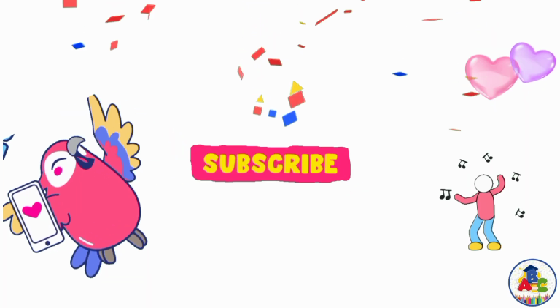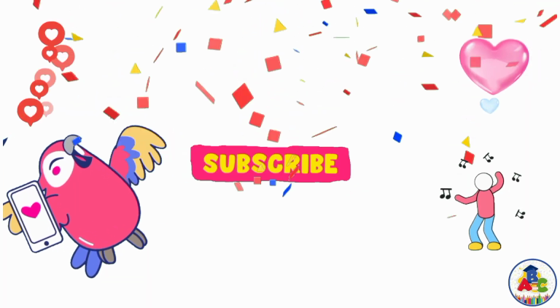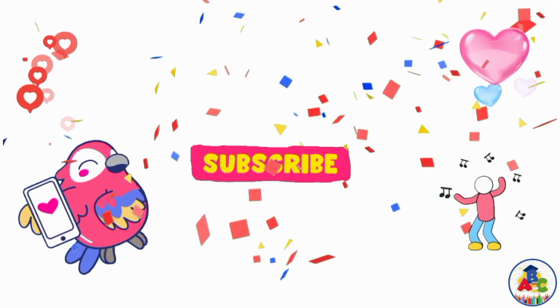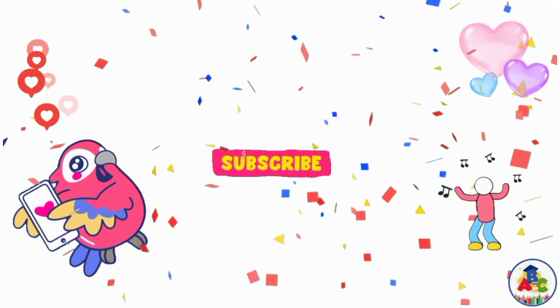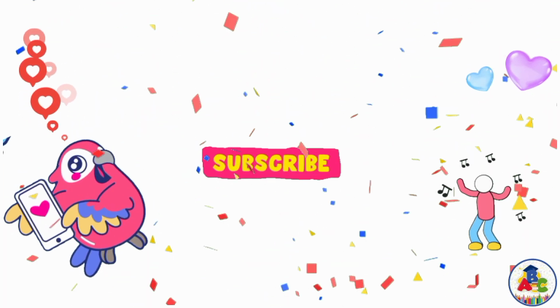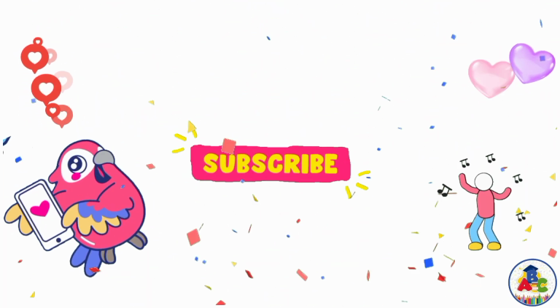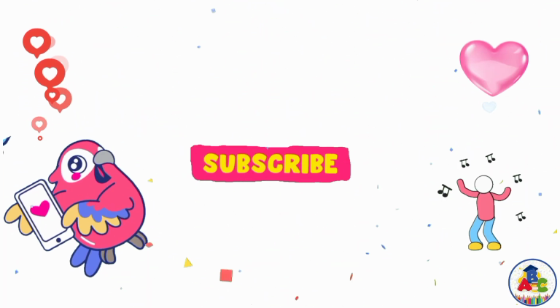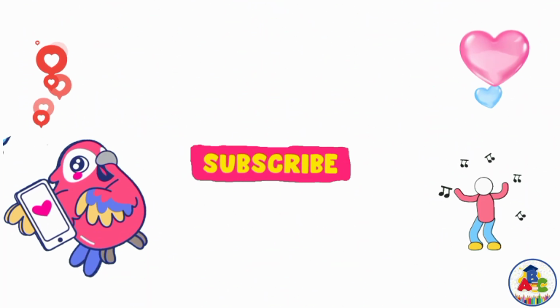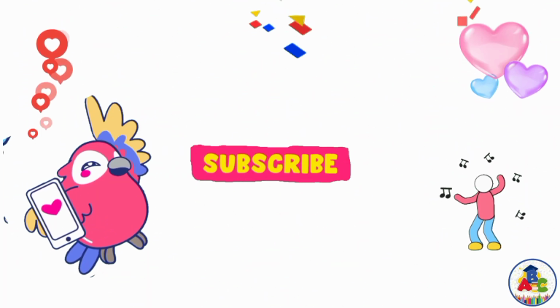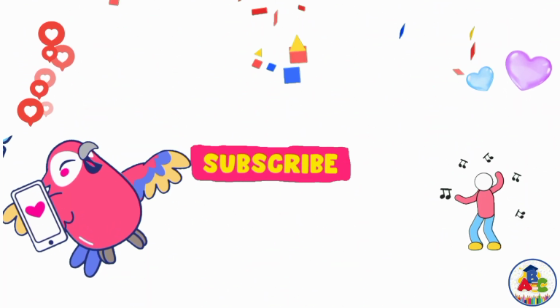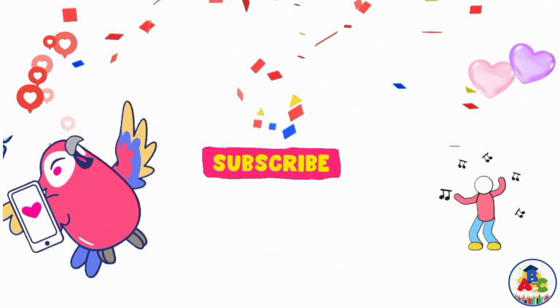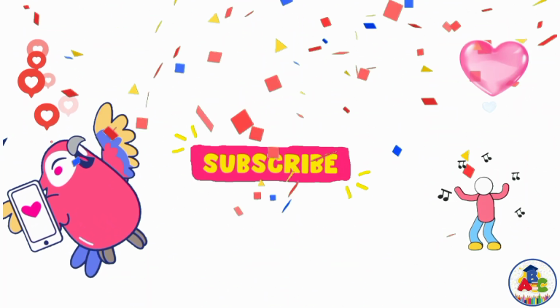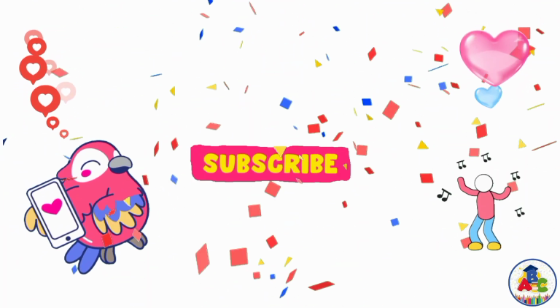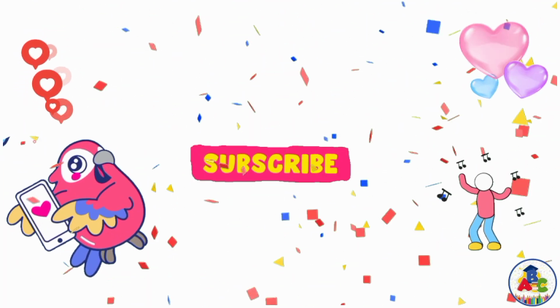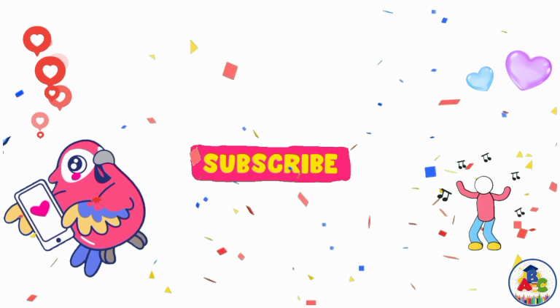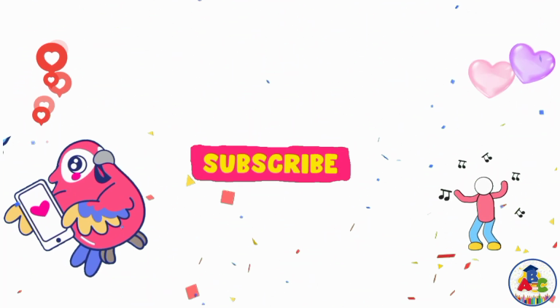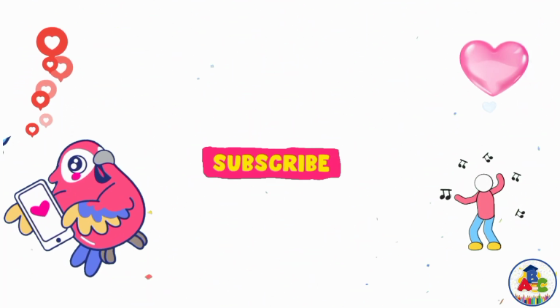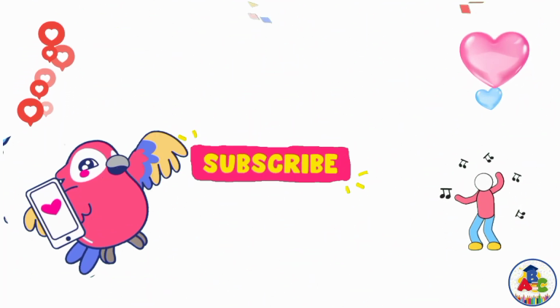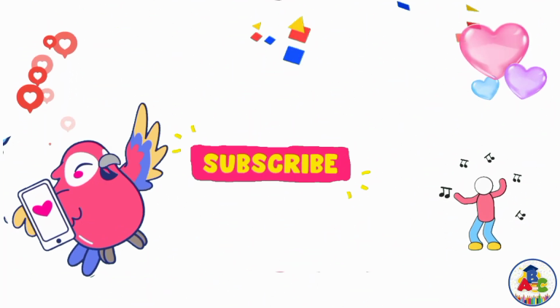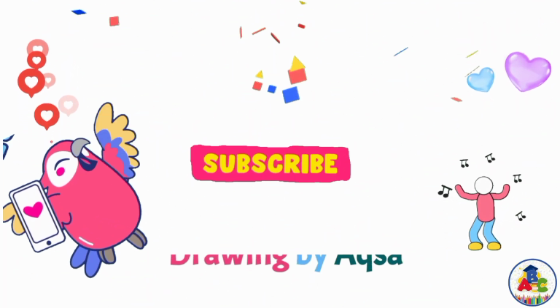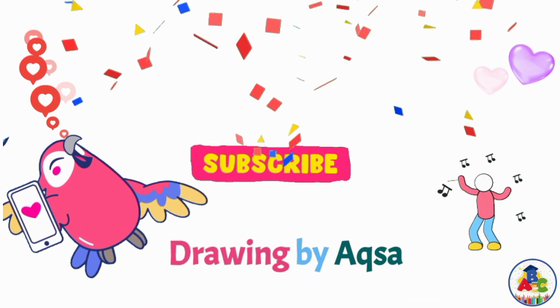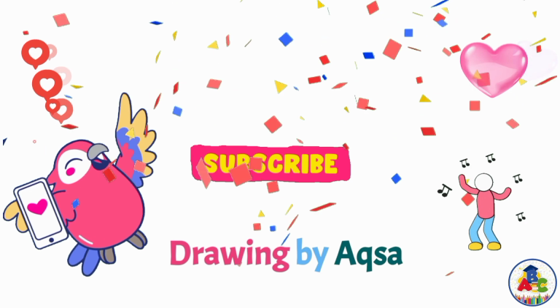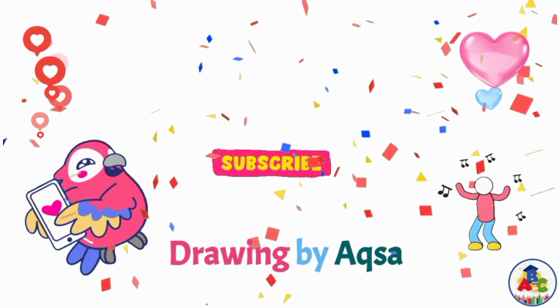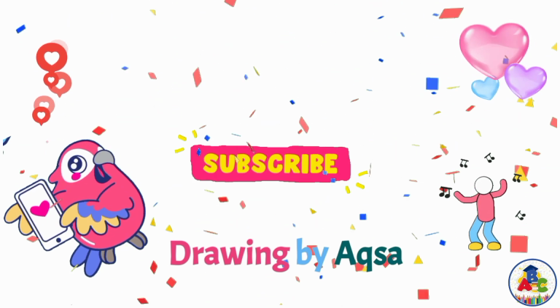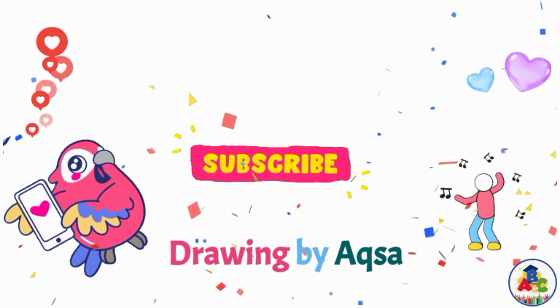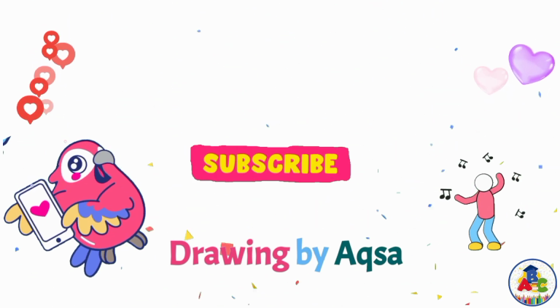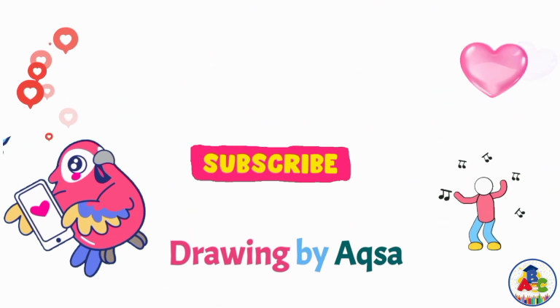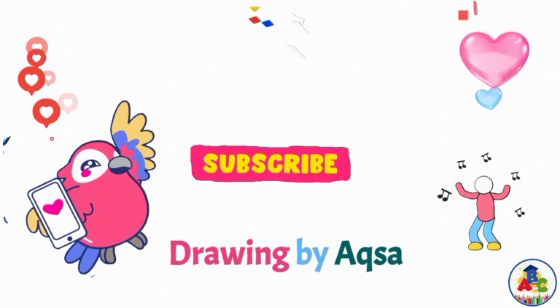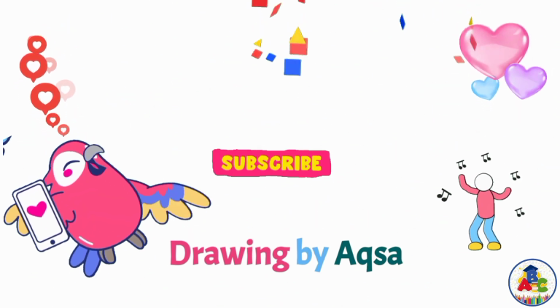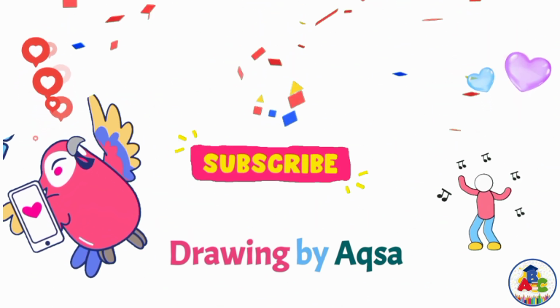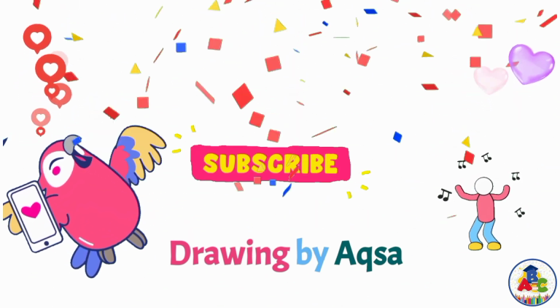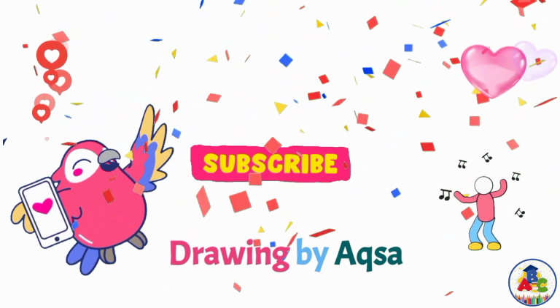Don't forget to subscribe to my channel Drying by Aksa.